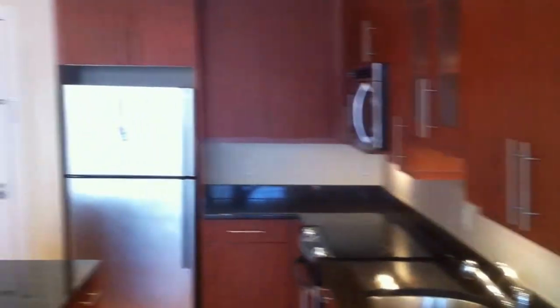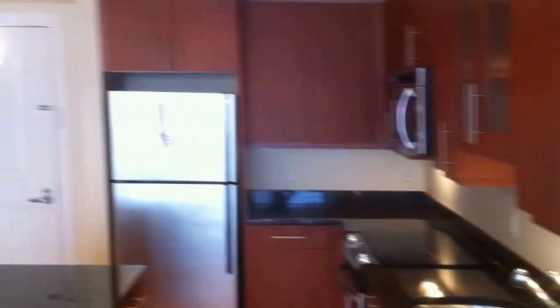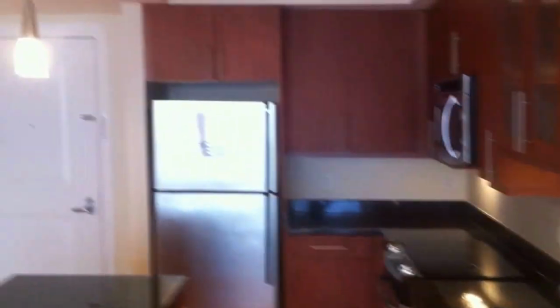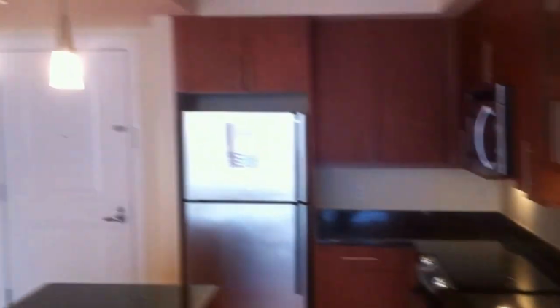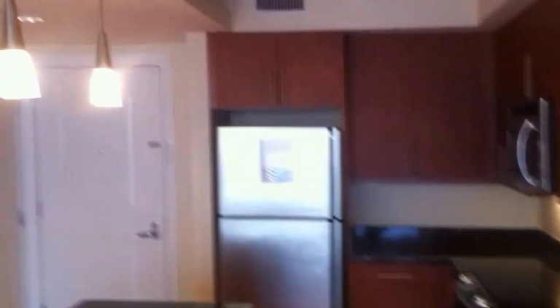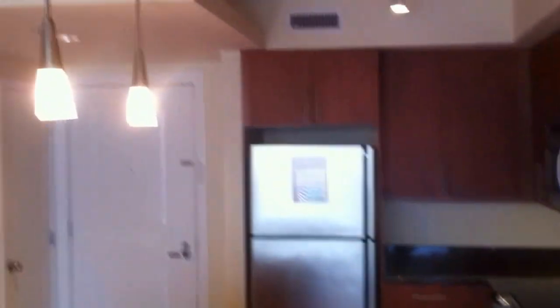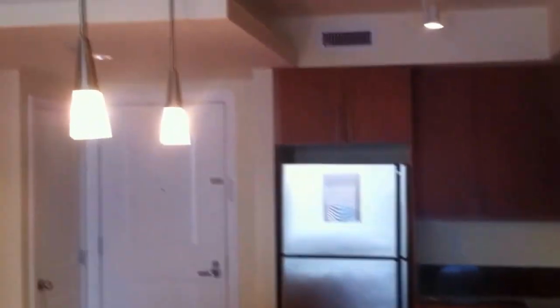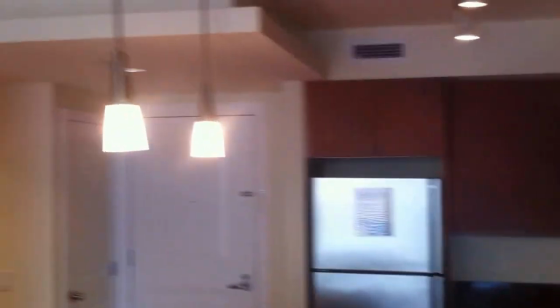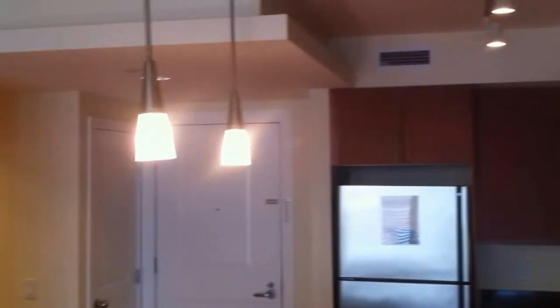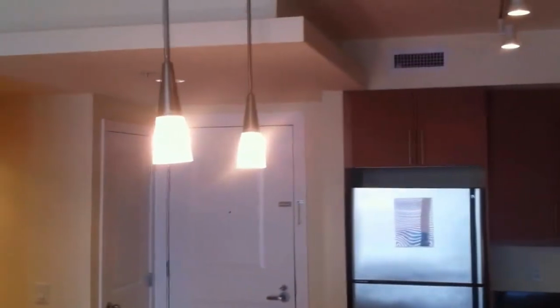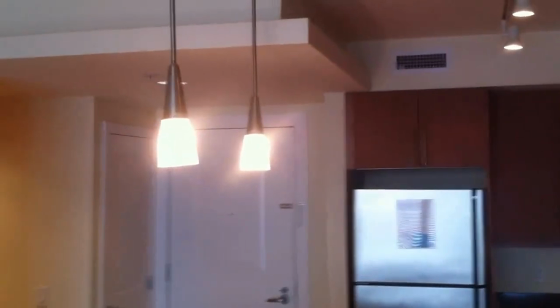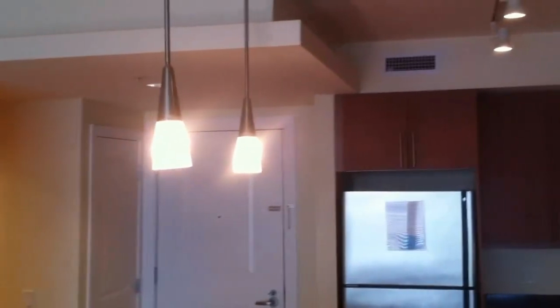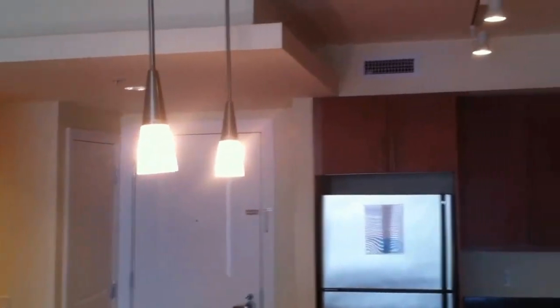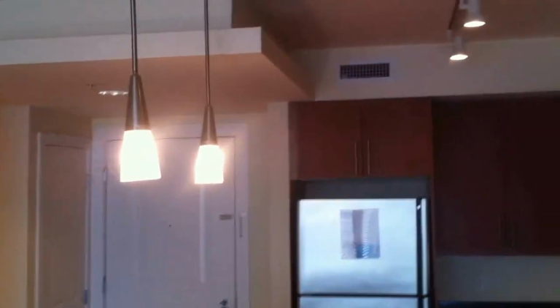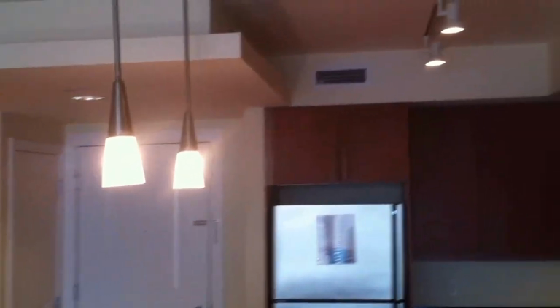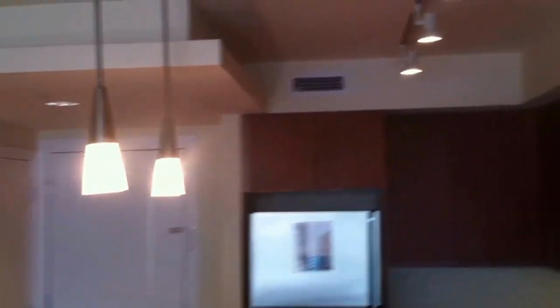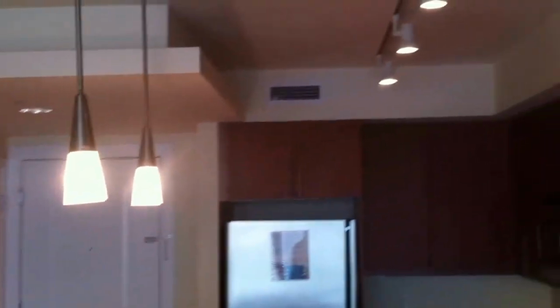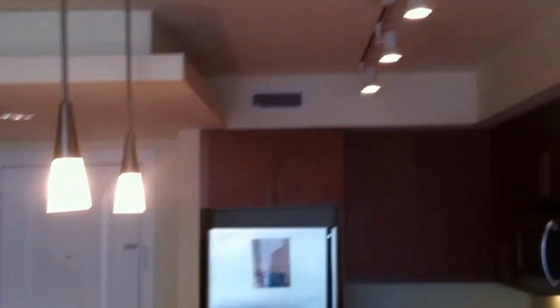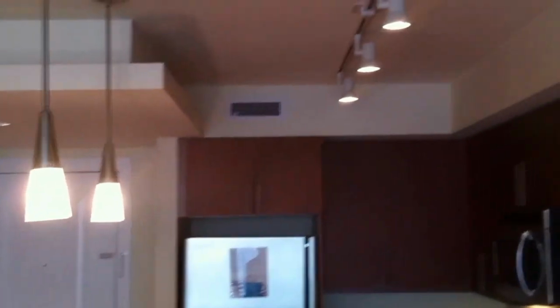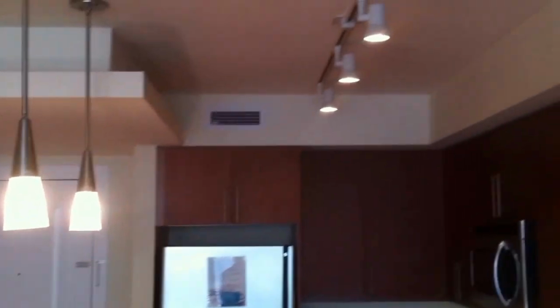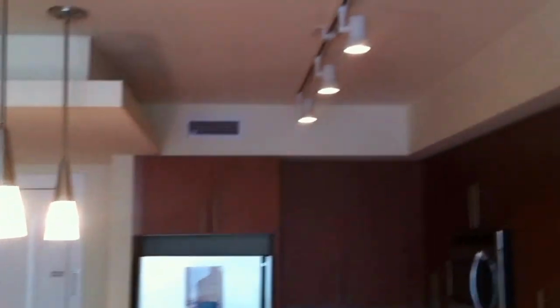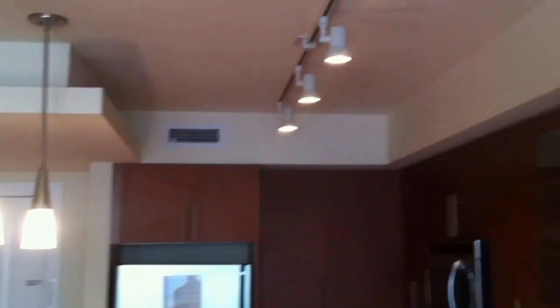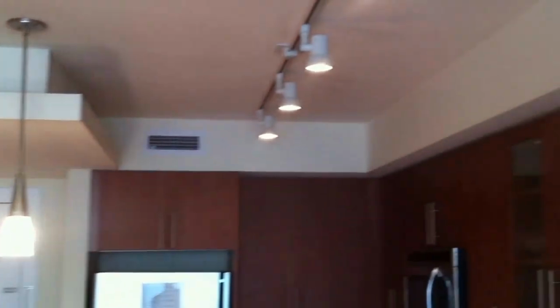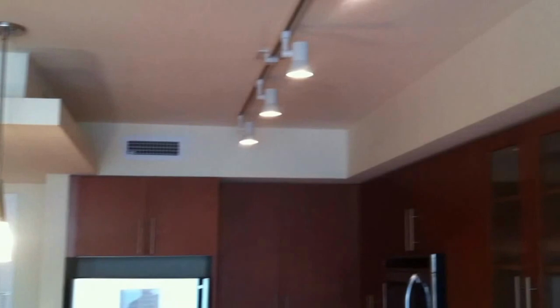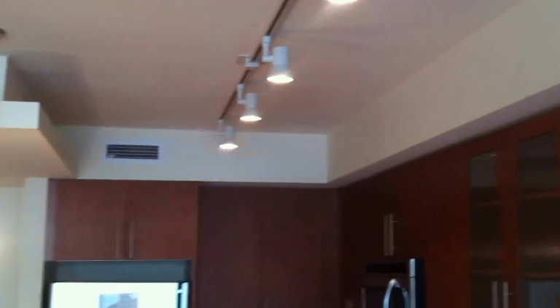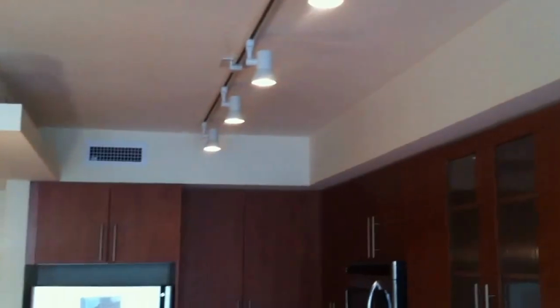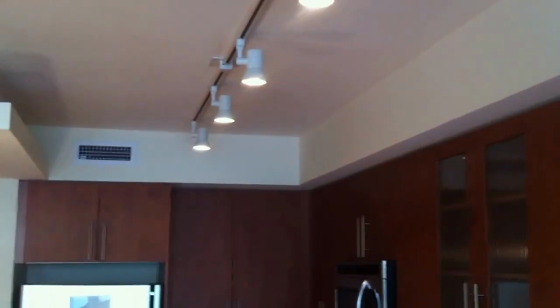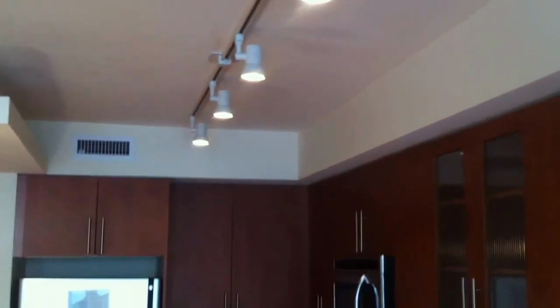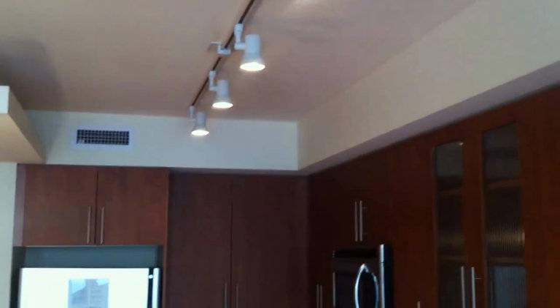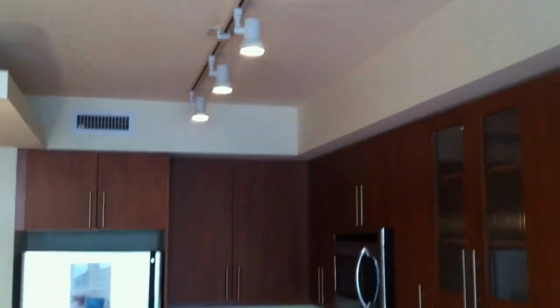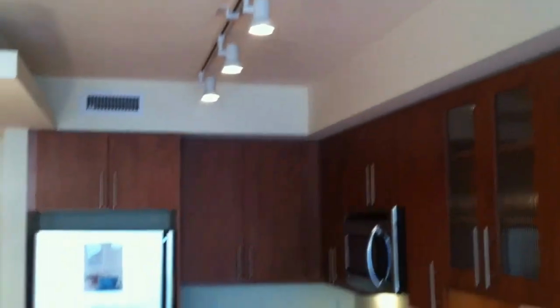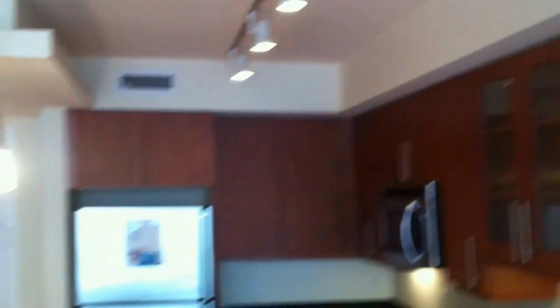The pendant lighting is standard in every apartment as well. You have track lighting above too.